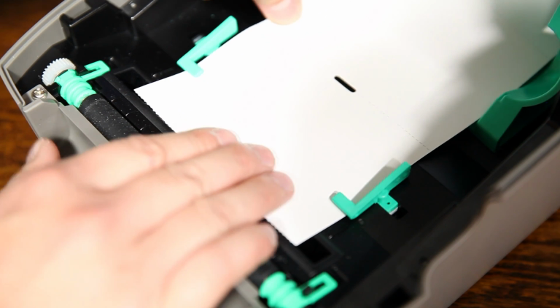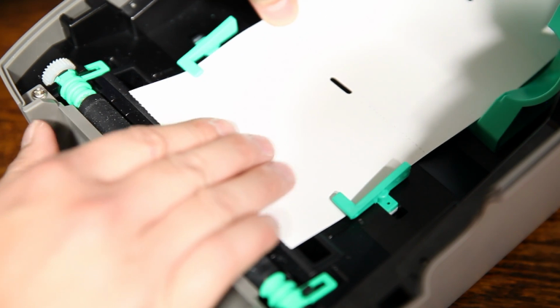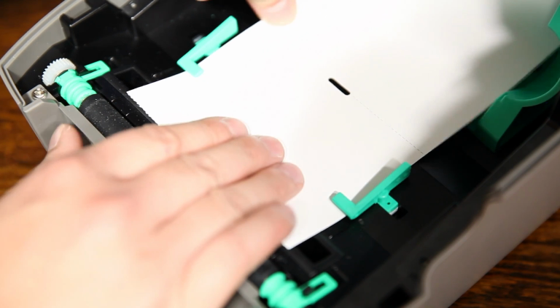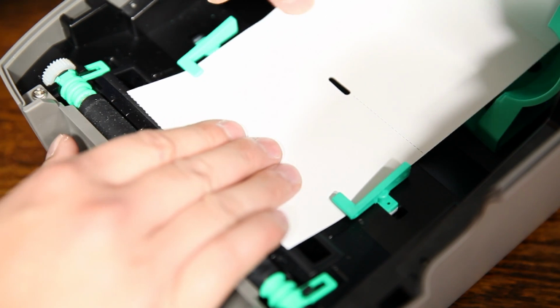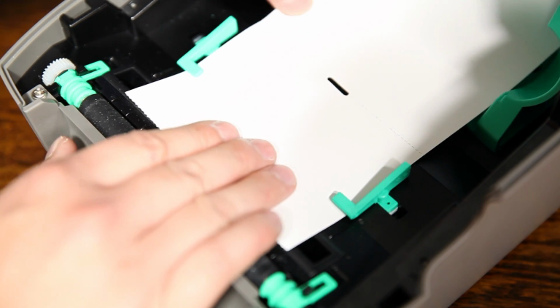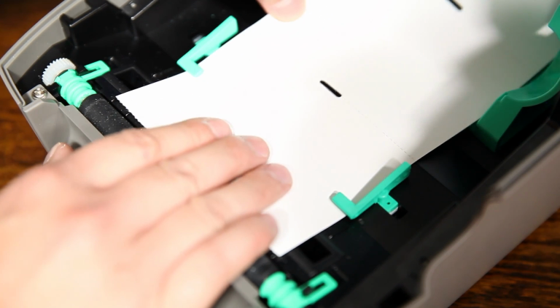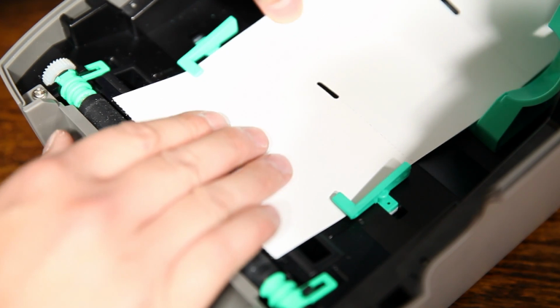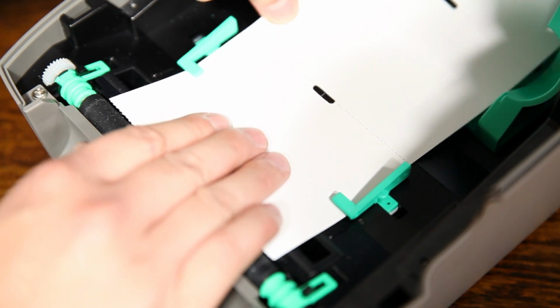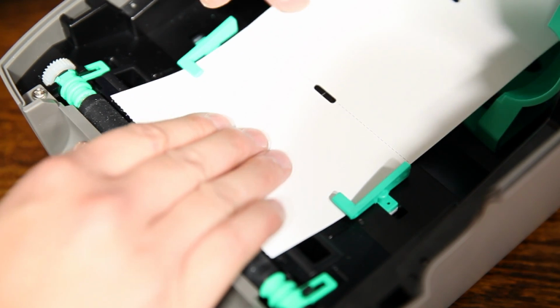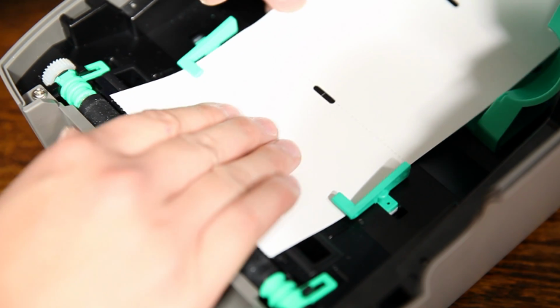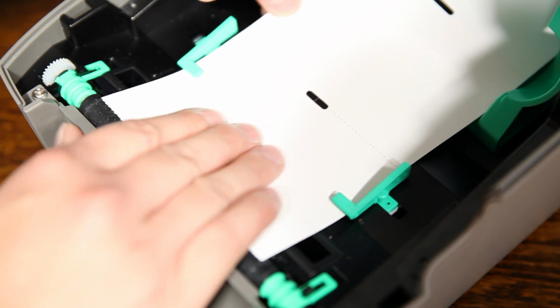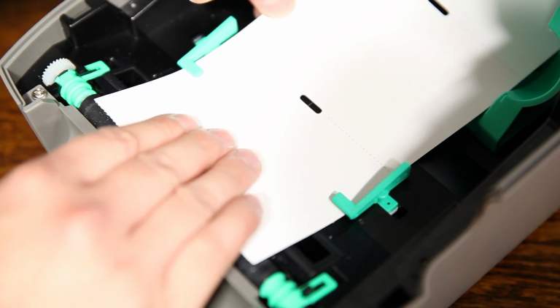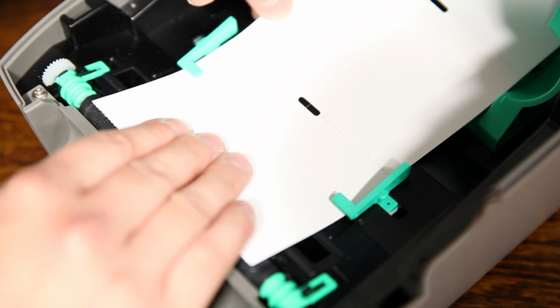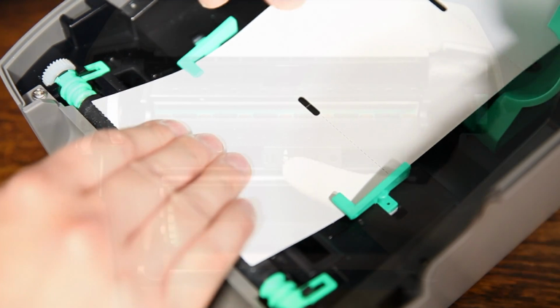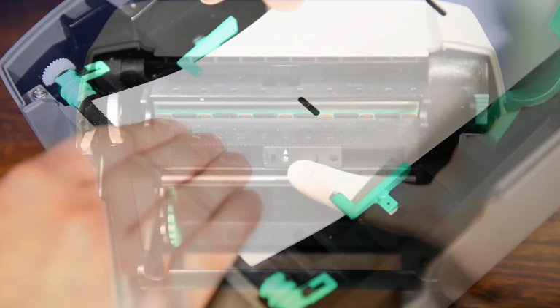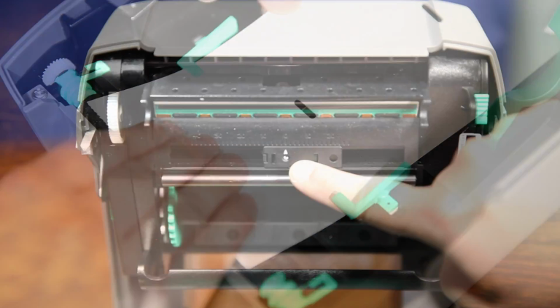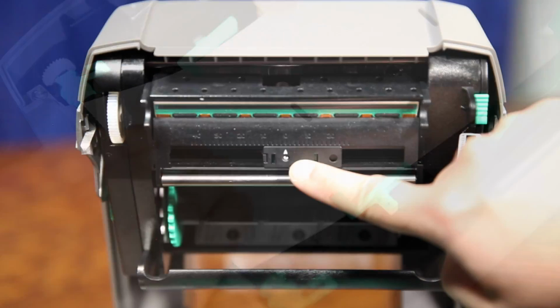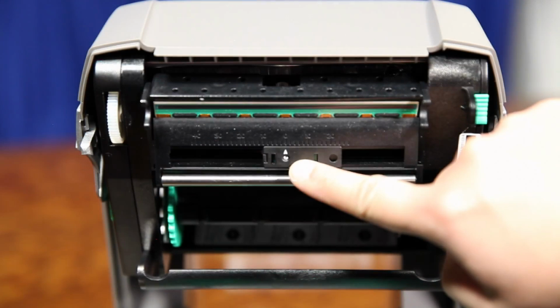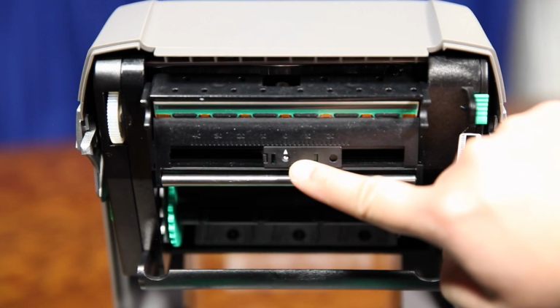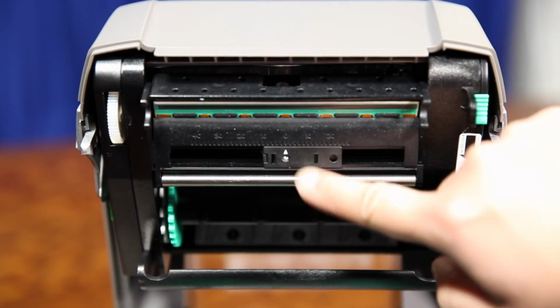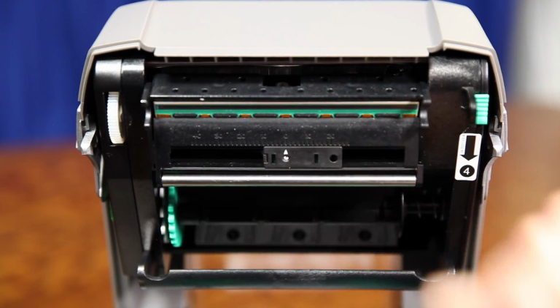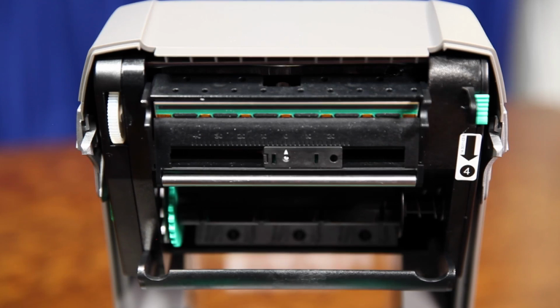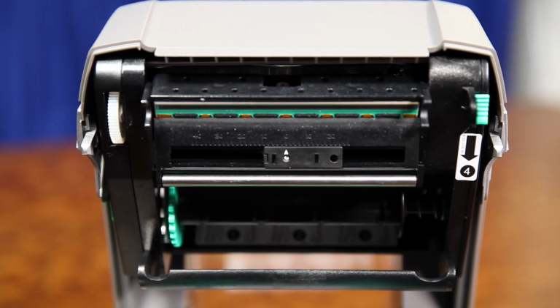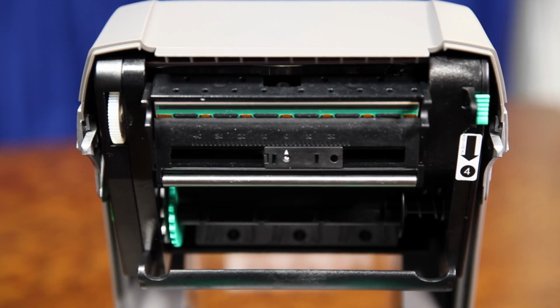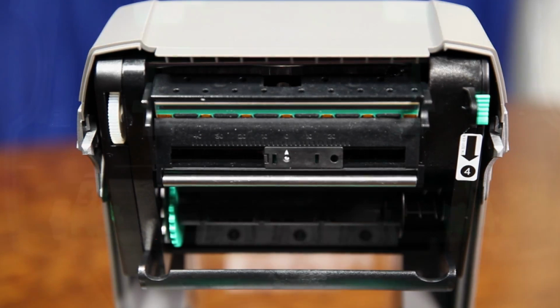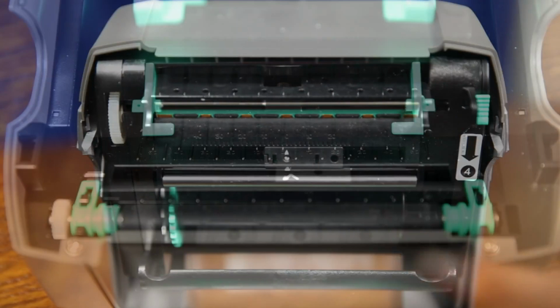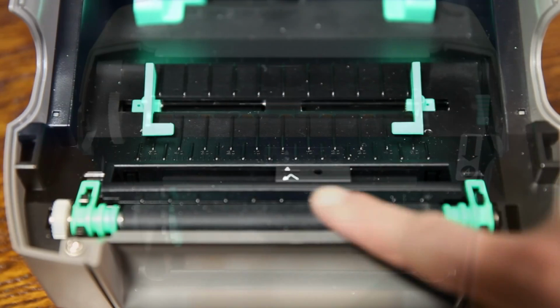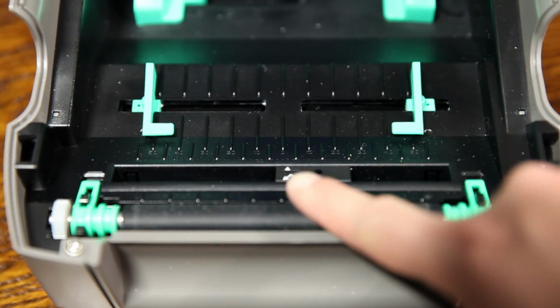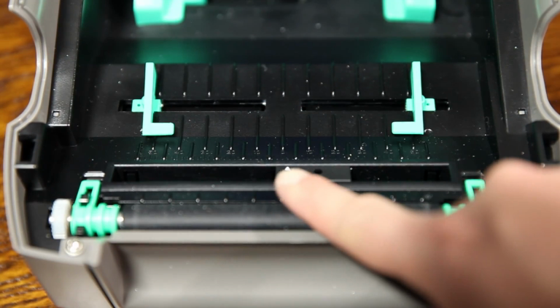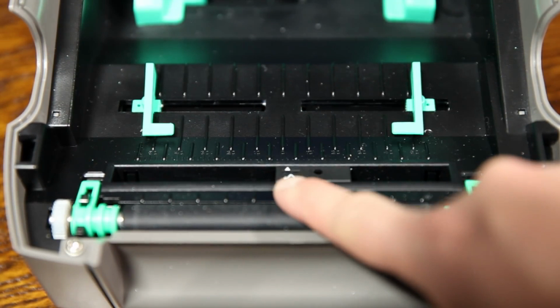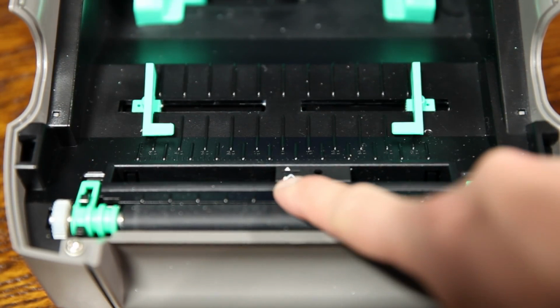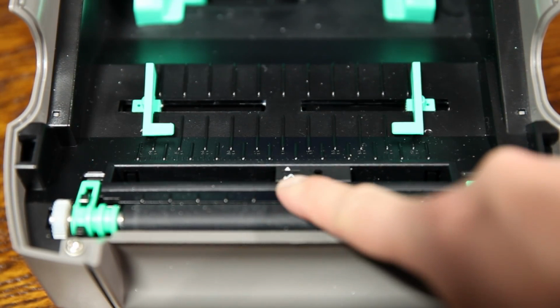For the 3x4 fan-fold stock, you will need to adjust the top and bottom media sensors to zero.